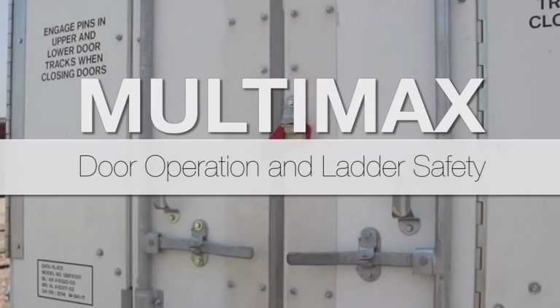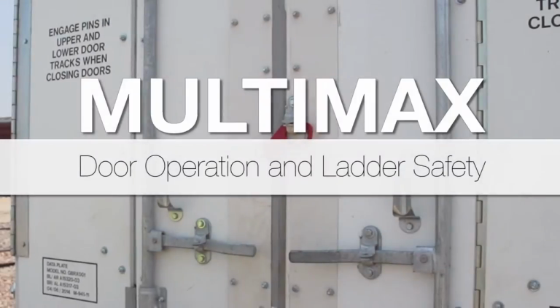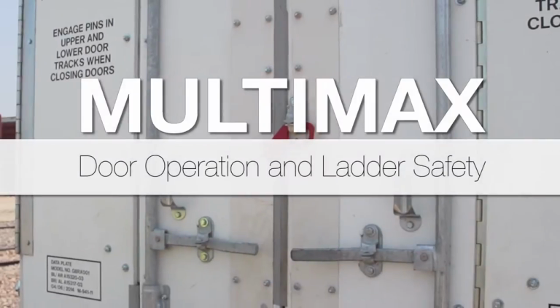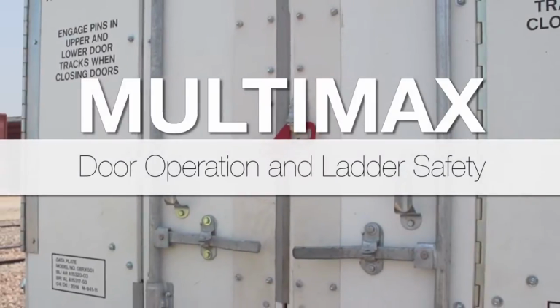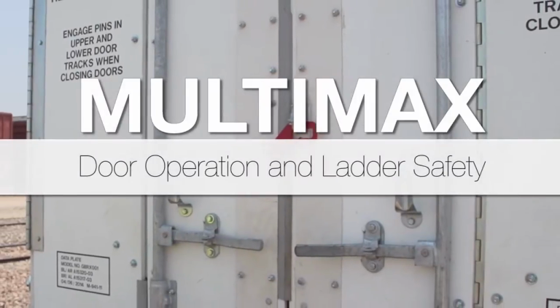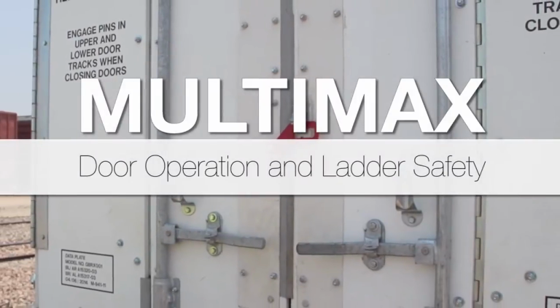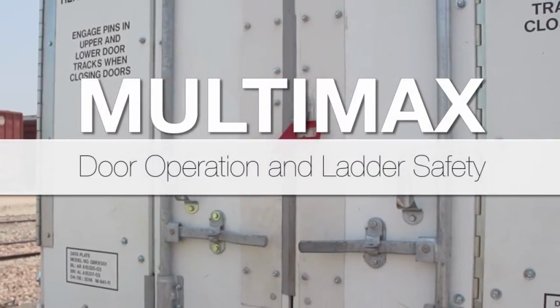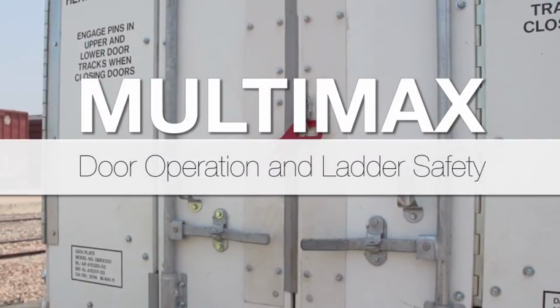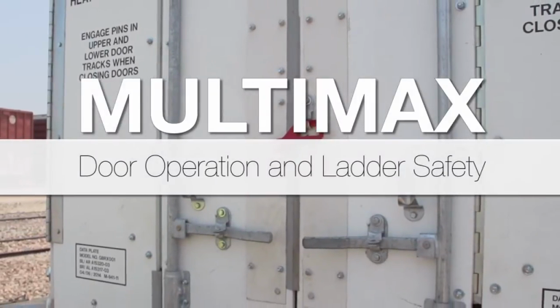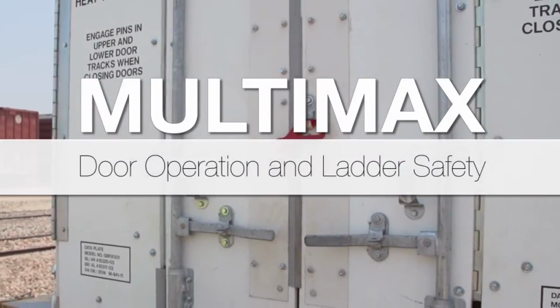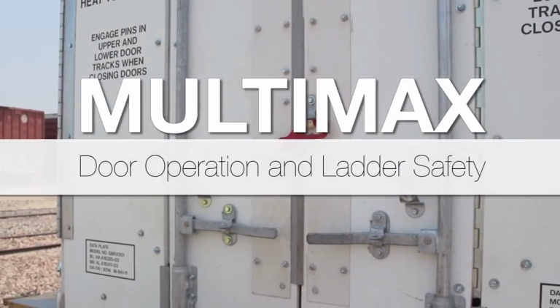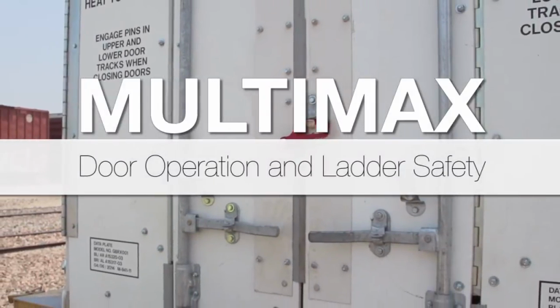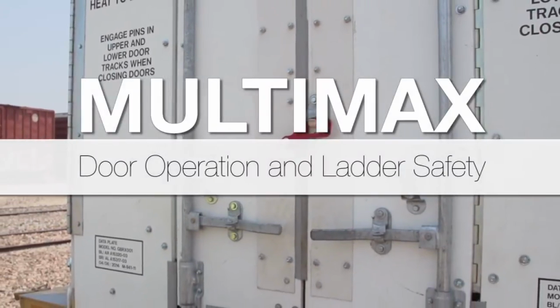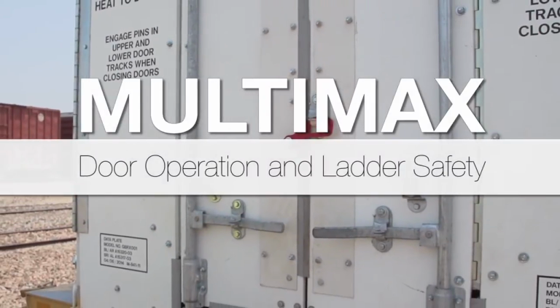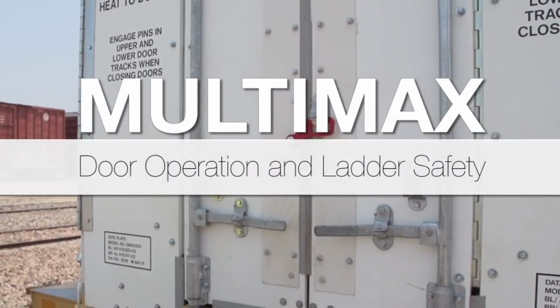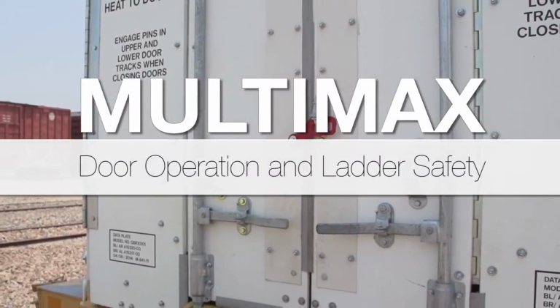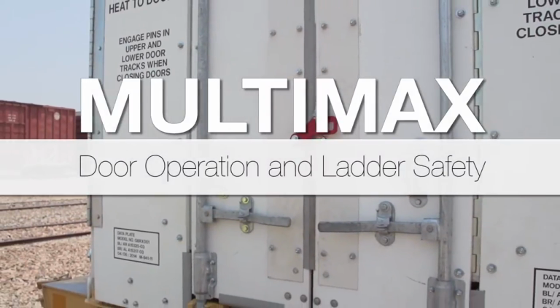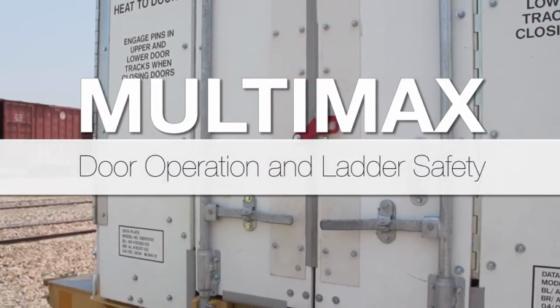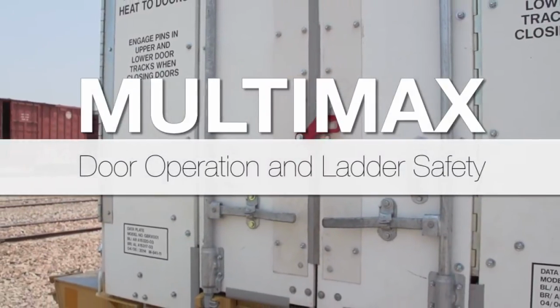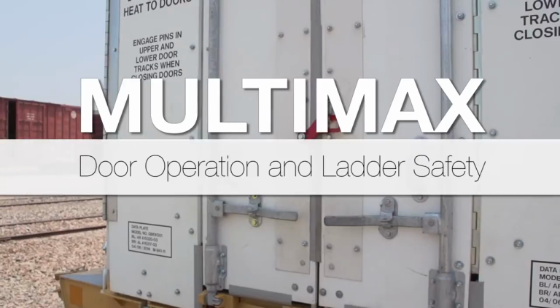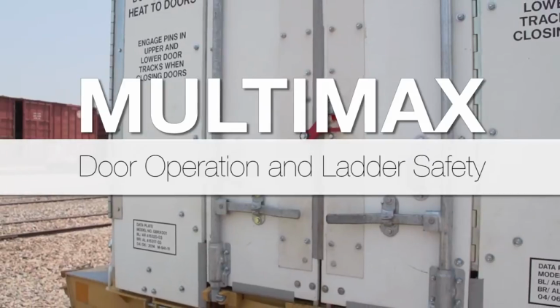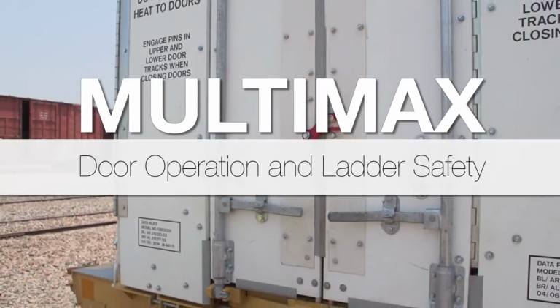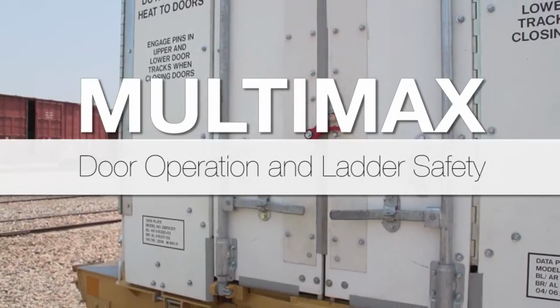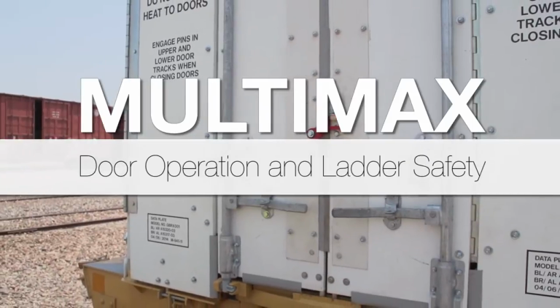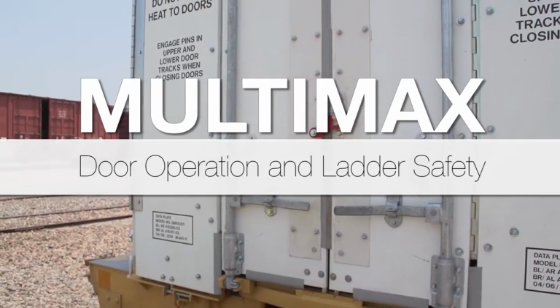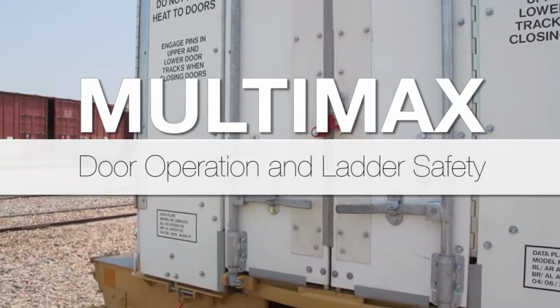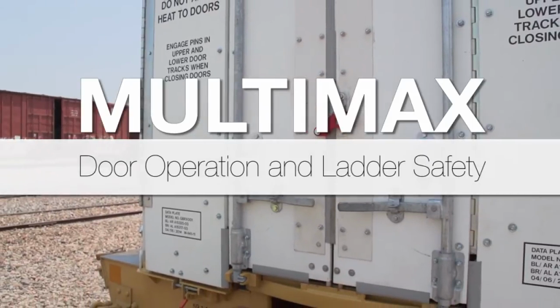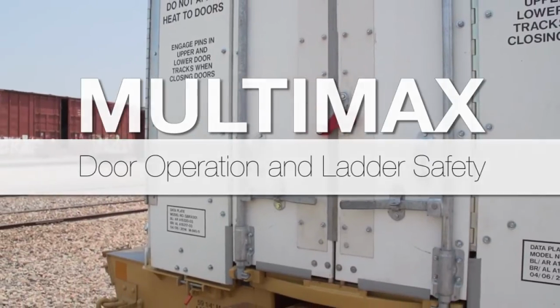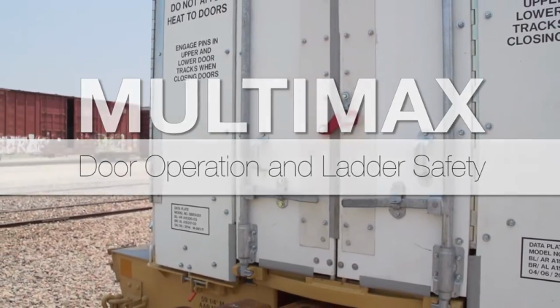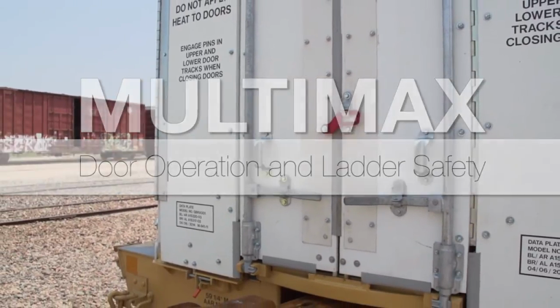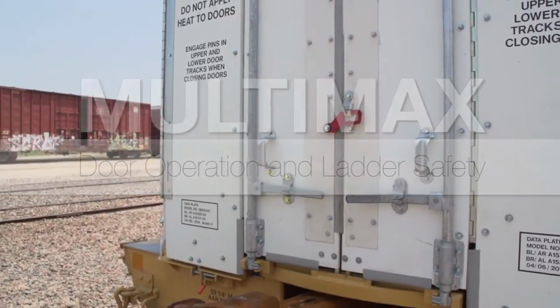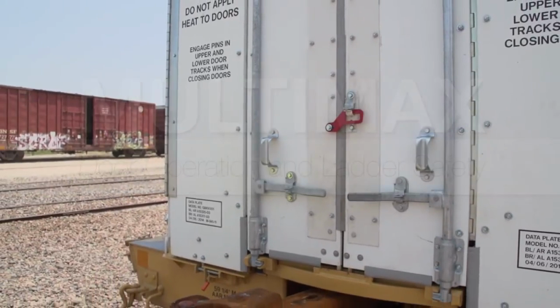Getting in and out of the Multimax. To begin, you must fully open the tri-fold doors at the end of the car.